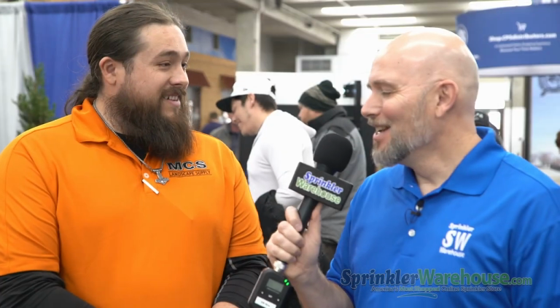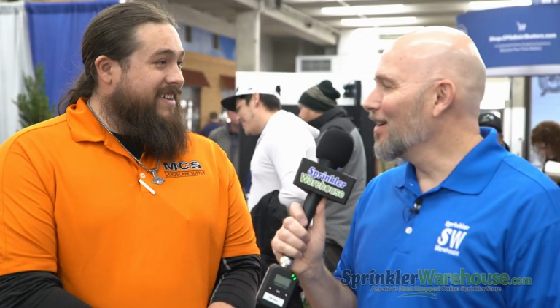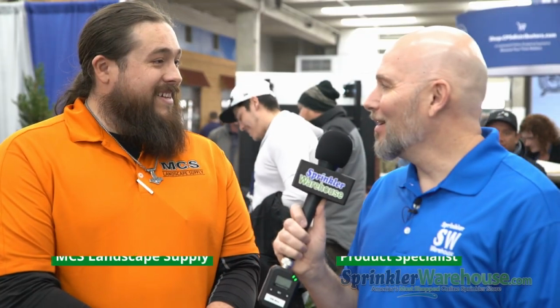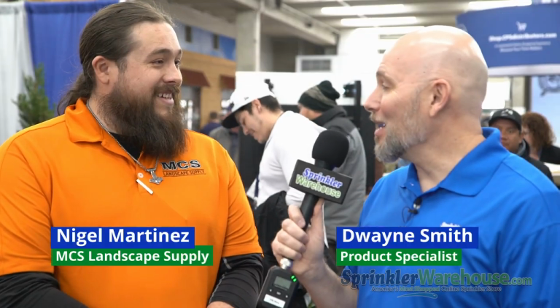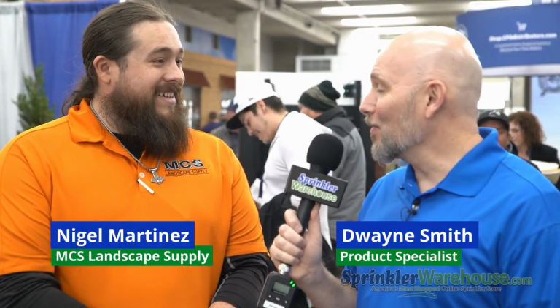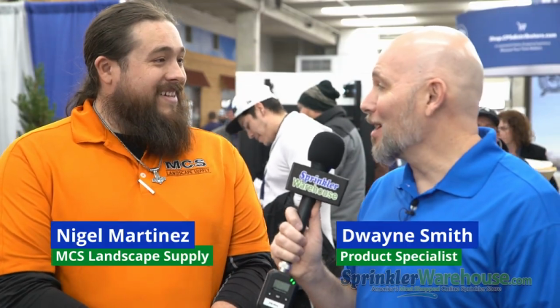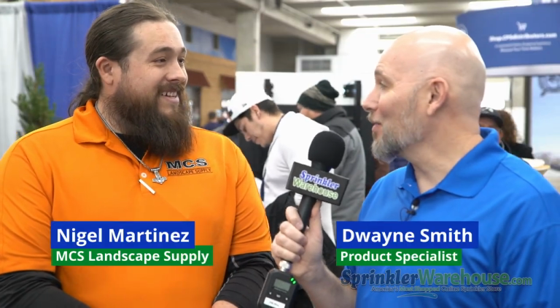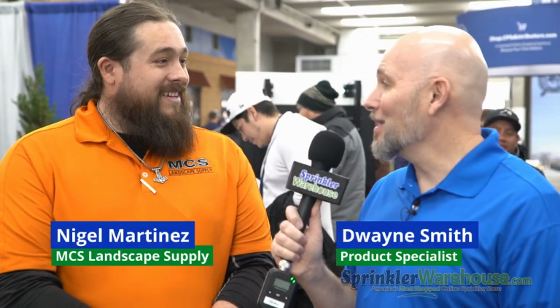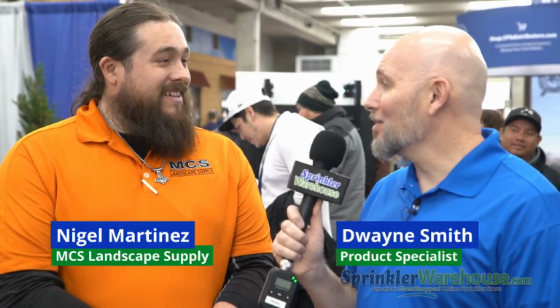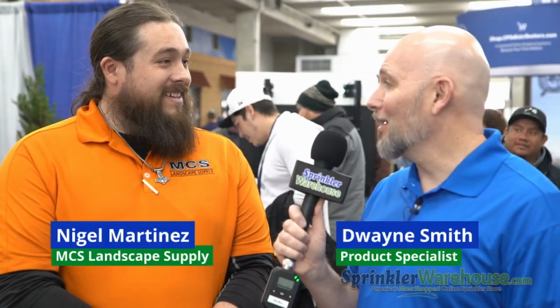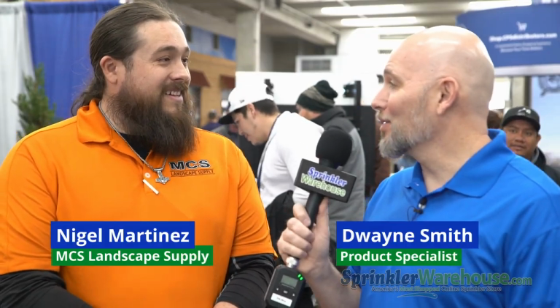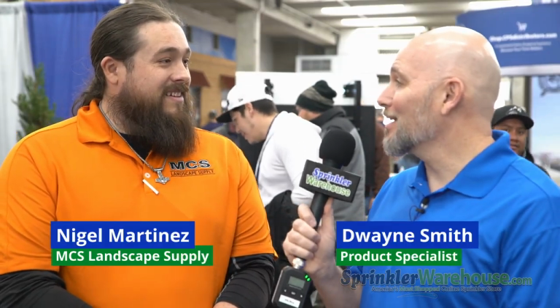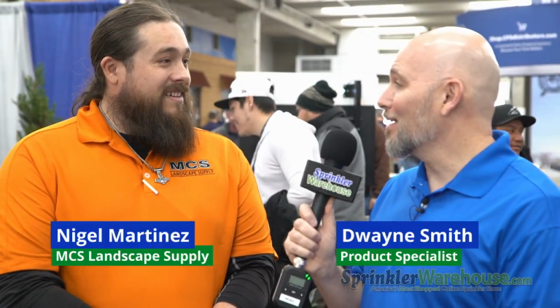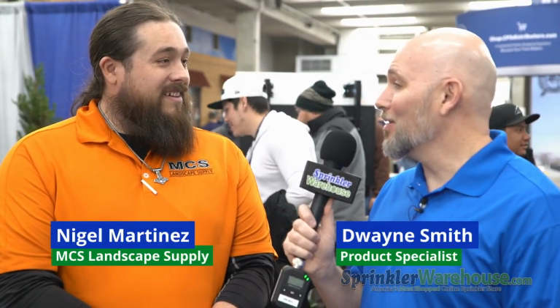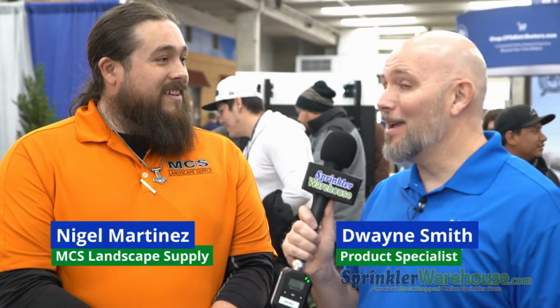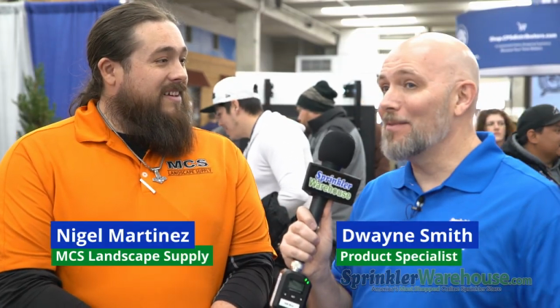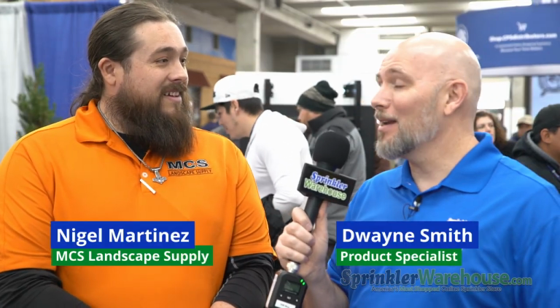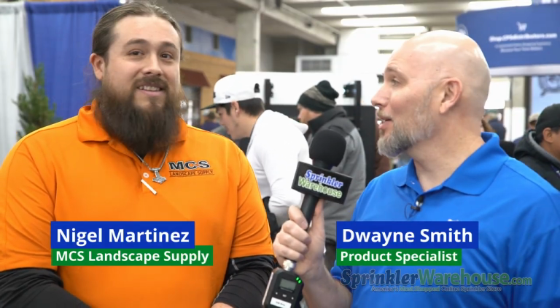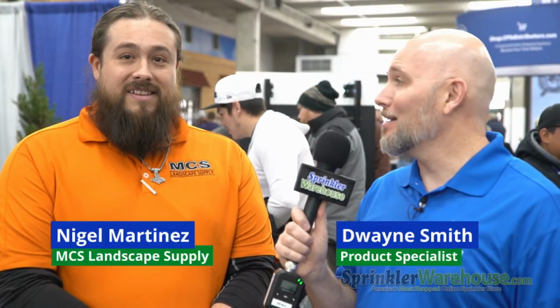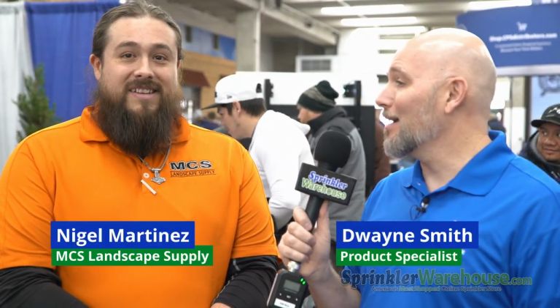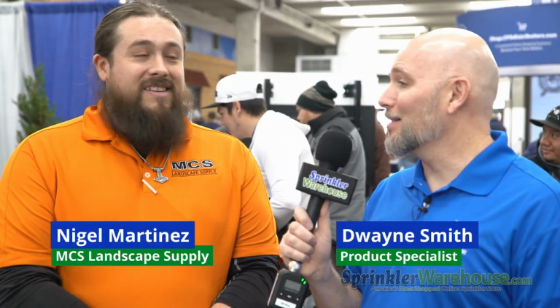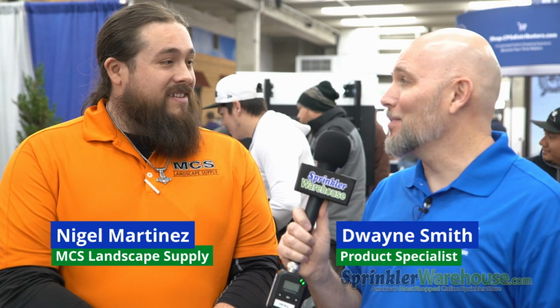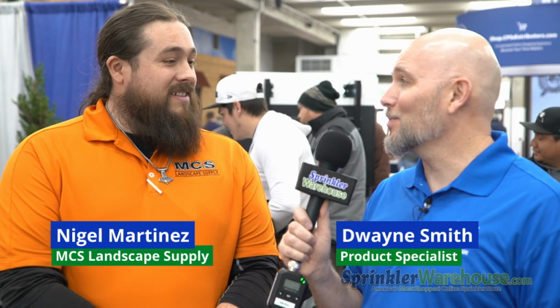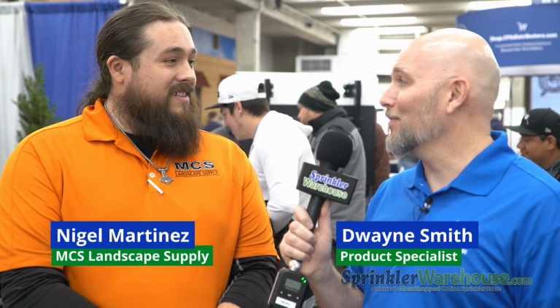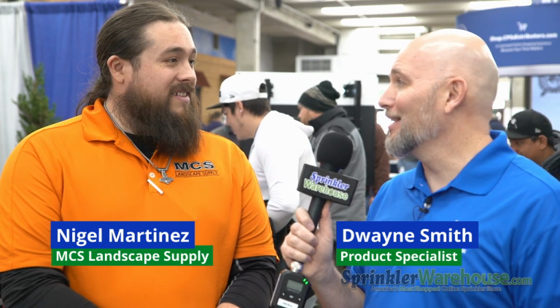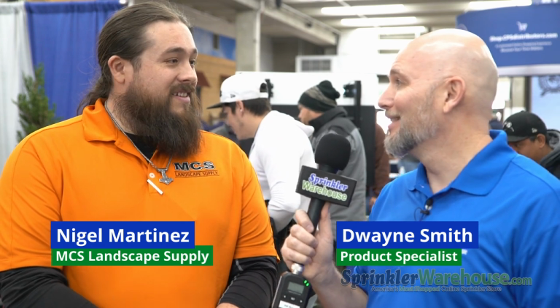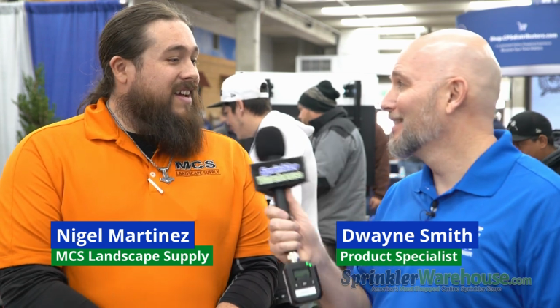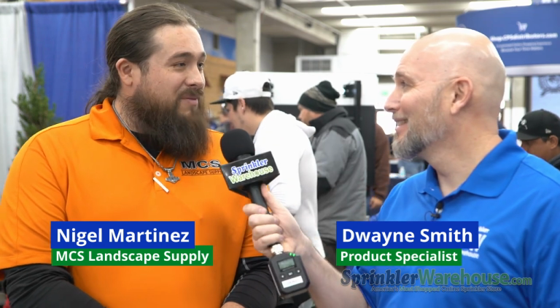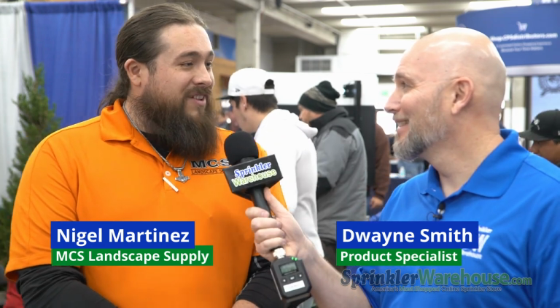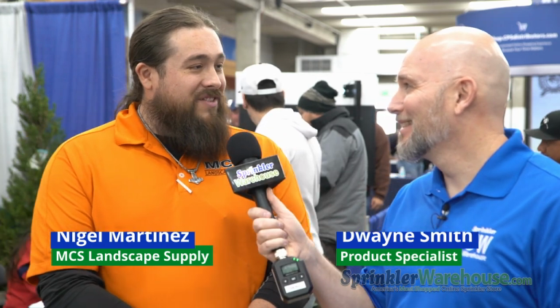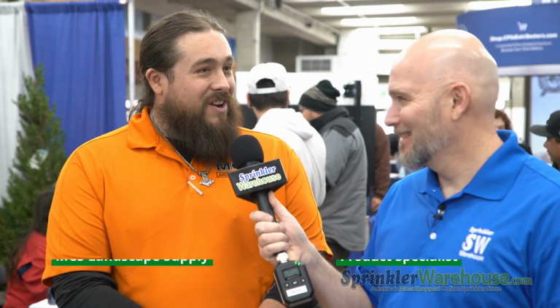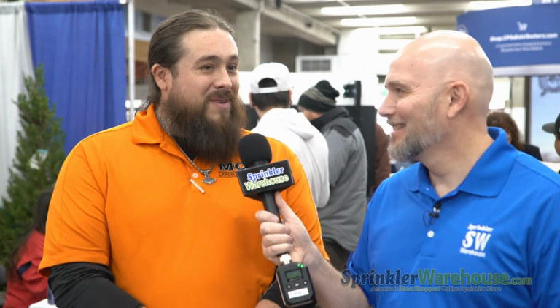Thank you for talking with me, Nigel. It was great to talk to you — have a great day here at the CPS Spring Fling. Absolutely, thanks for talking with me.